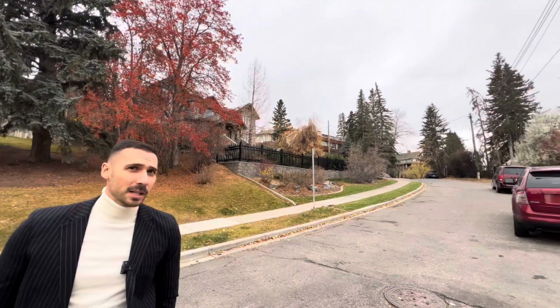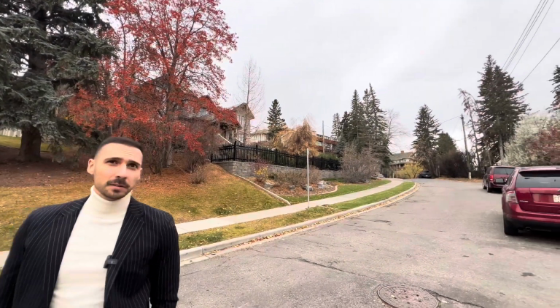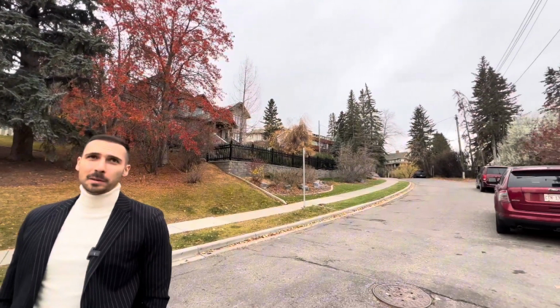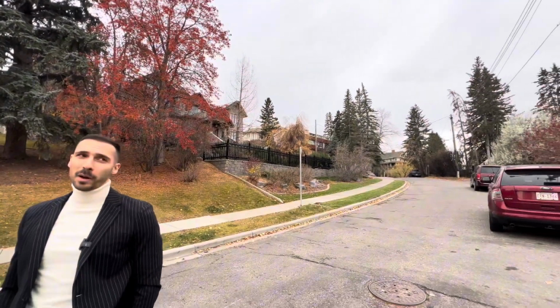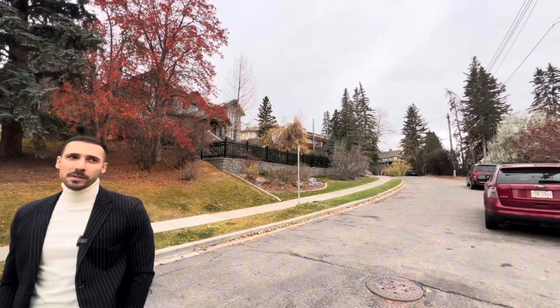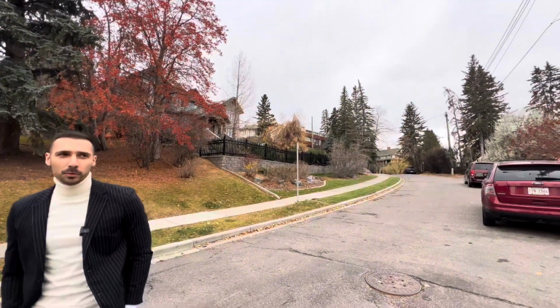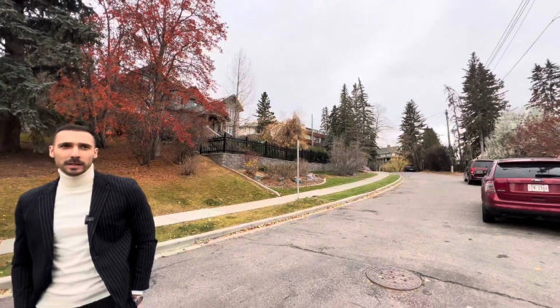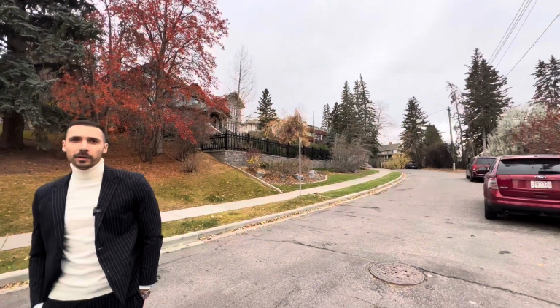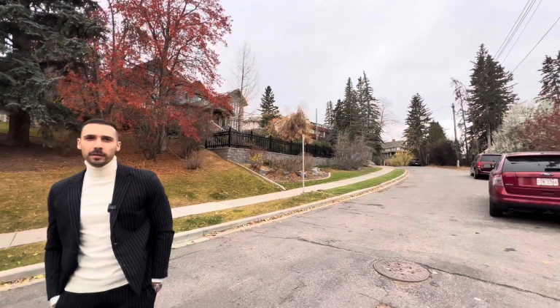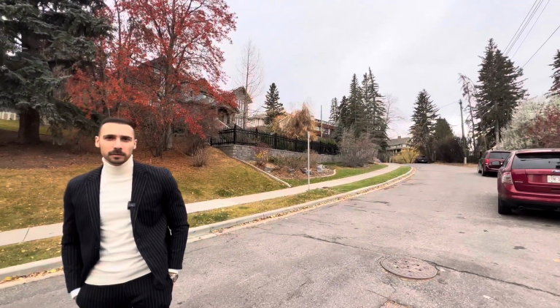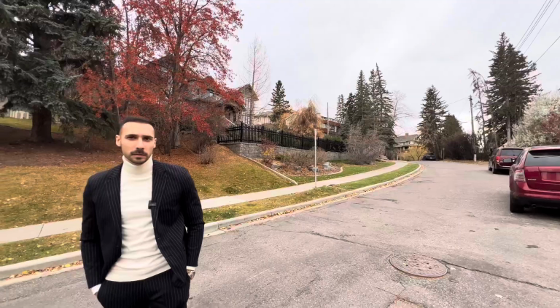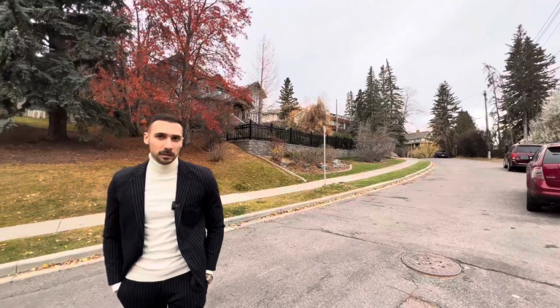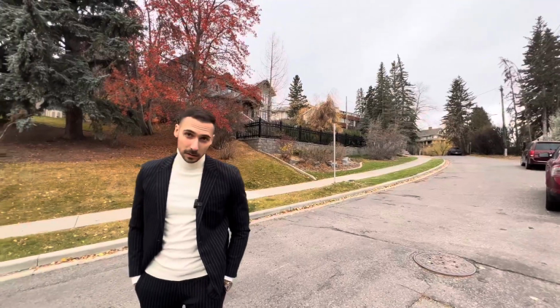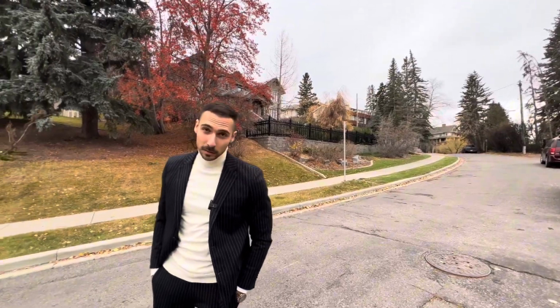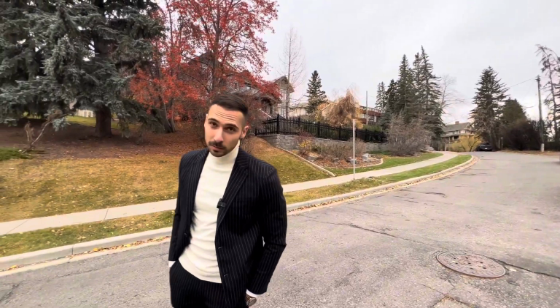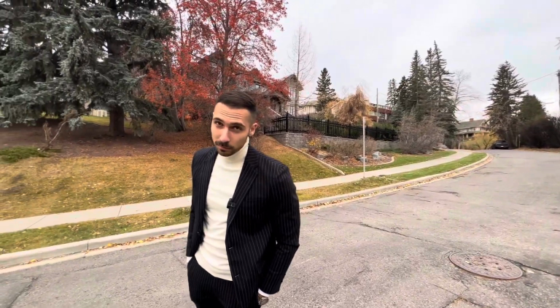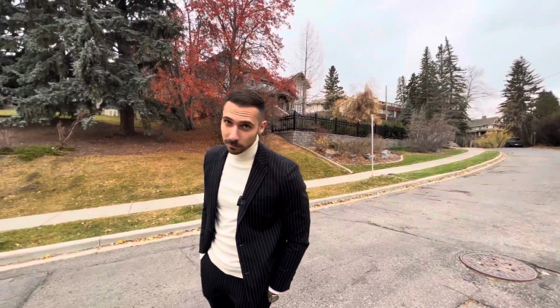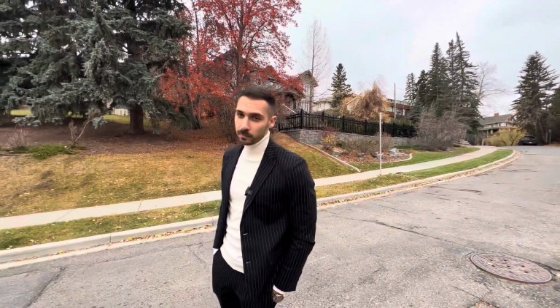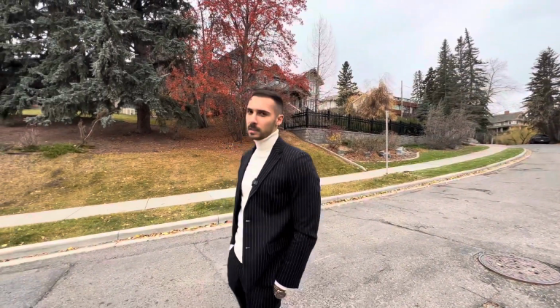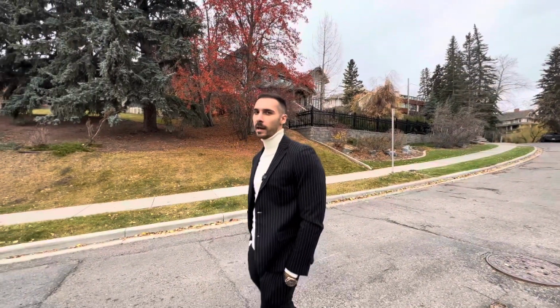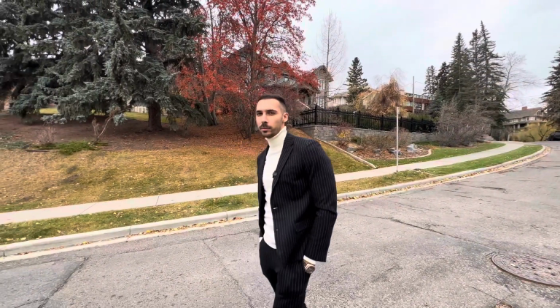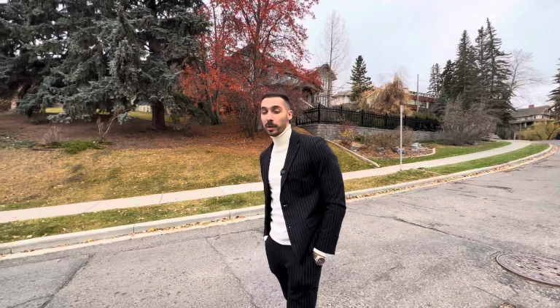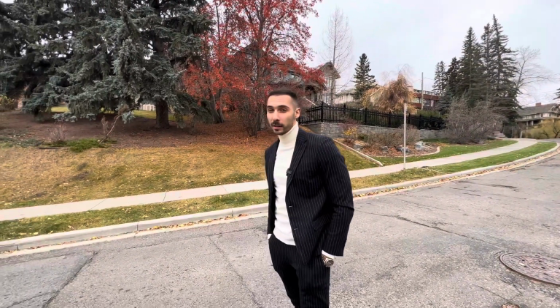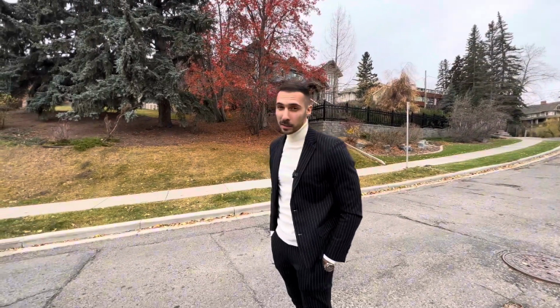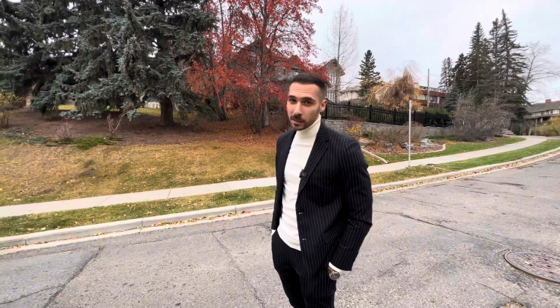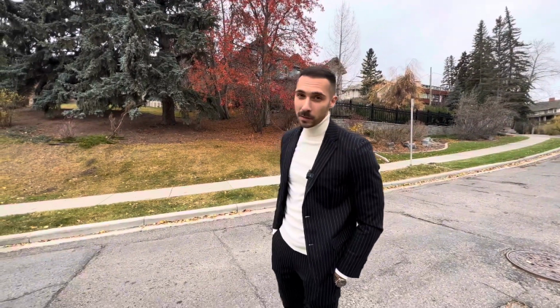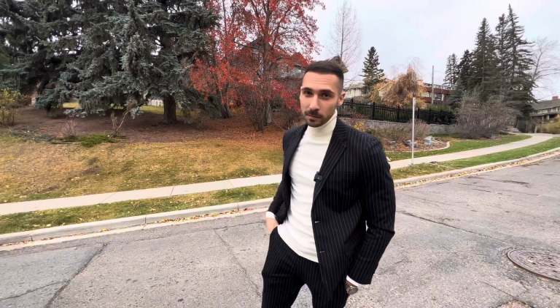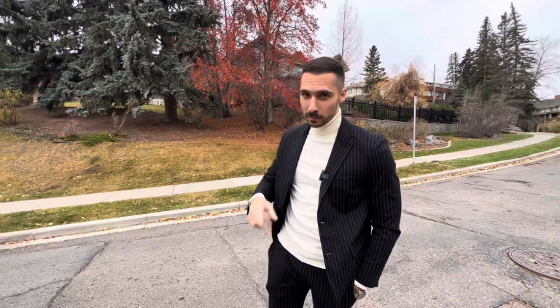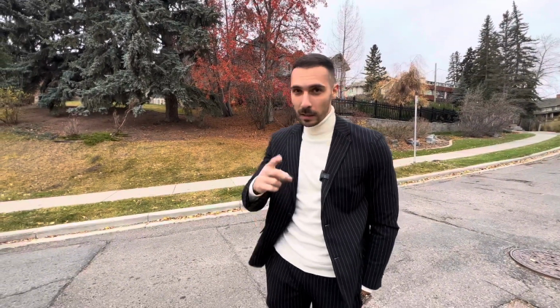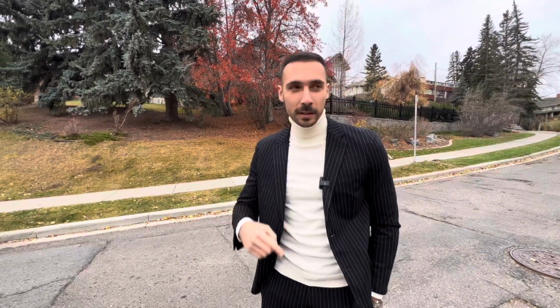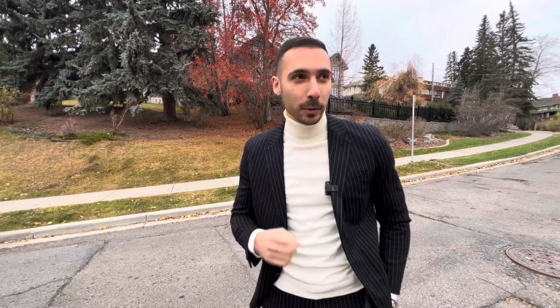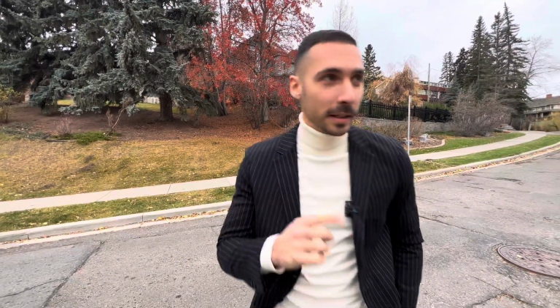The price for the area — I'm shocked, guys. What do you think this is? I'll tell you at the end.